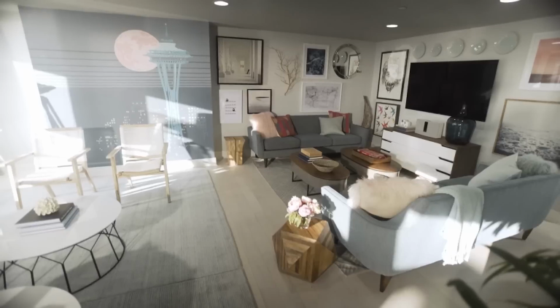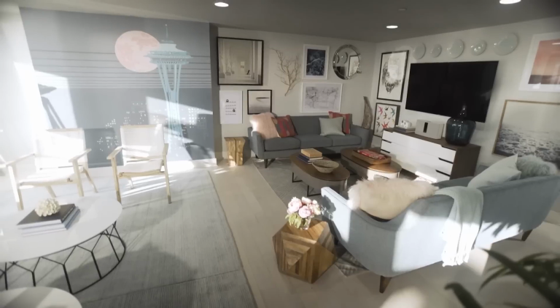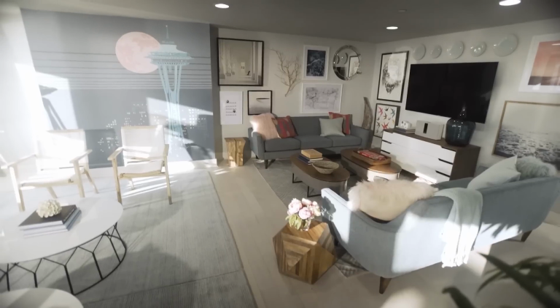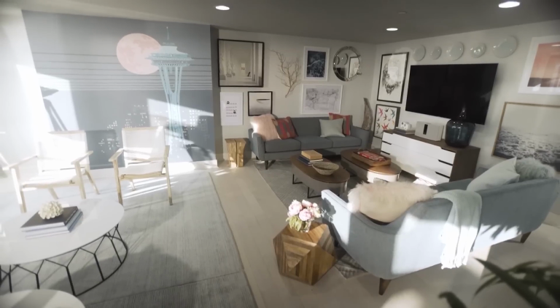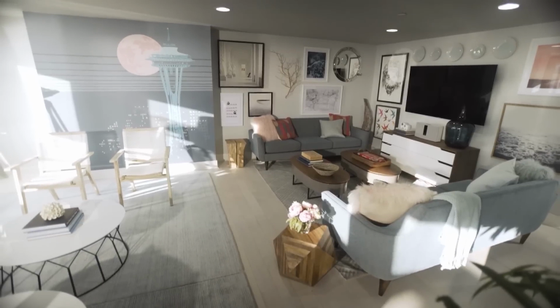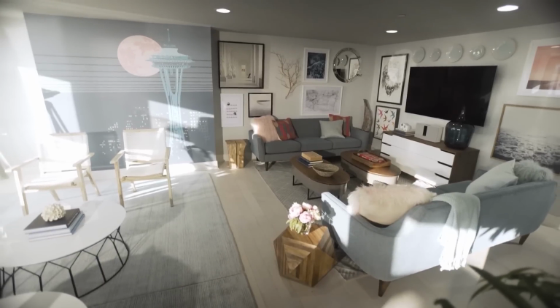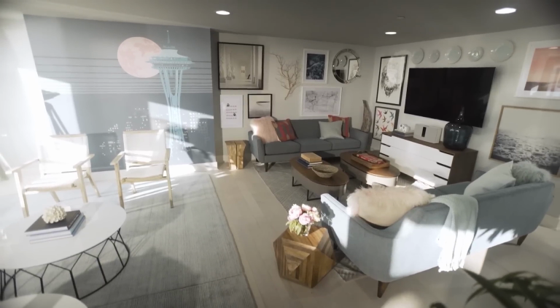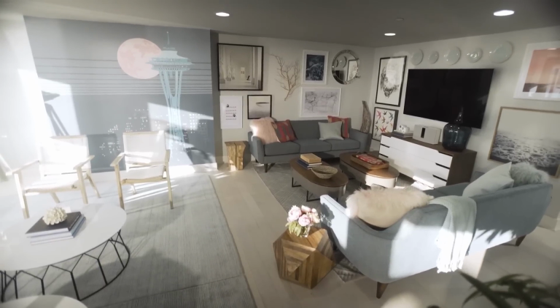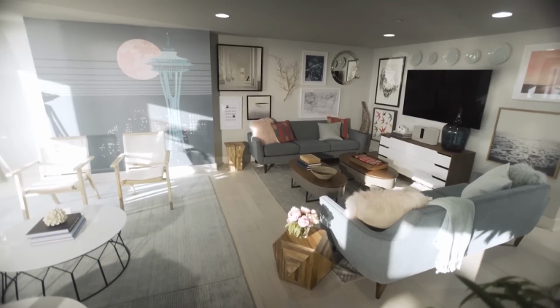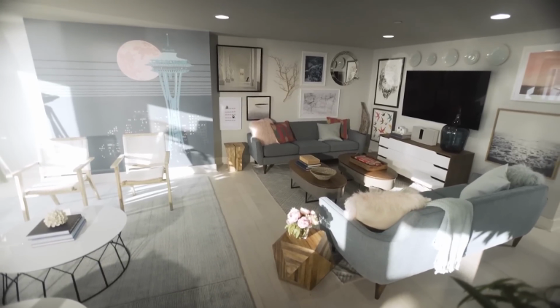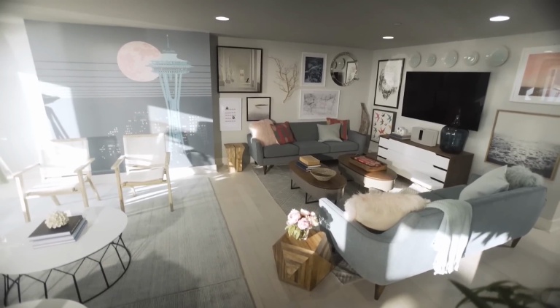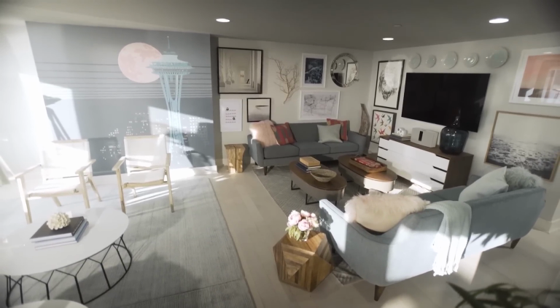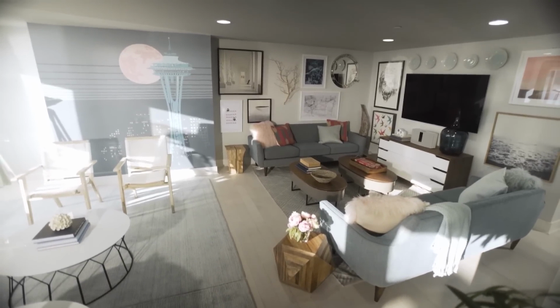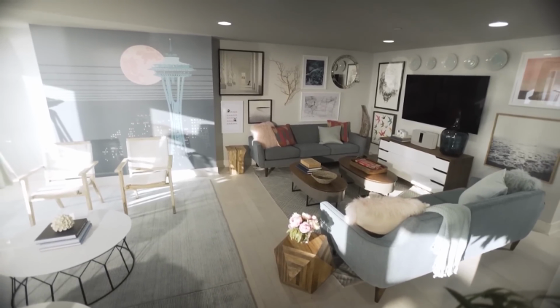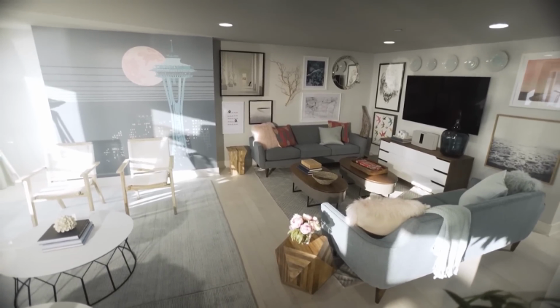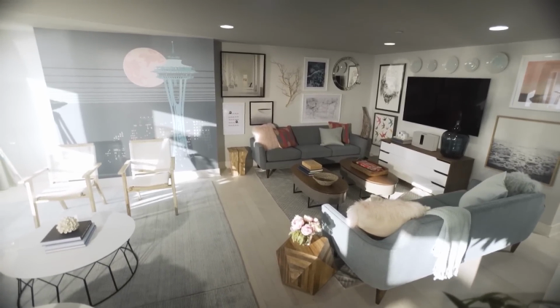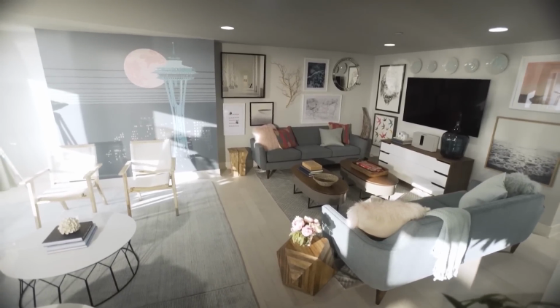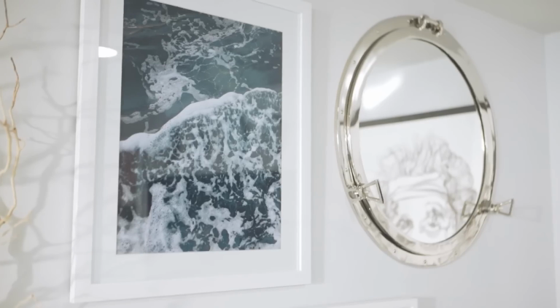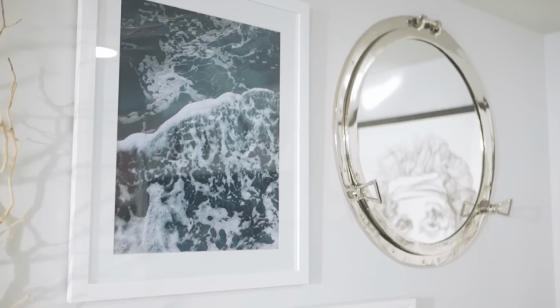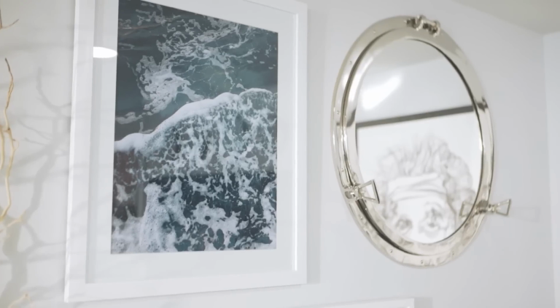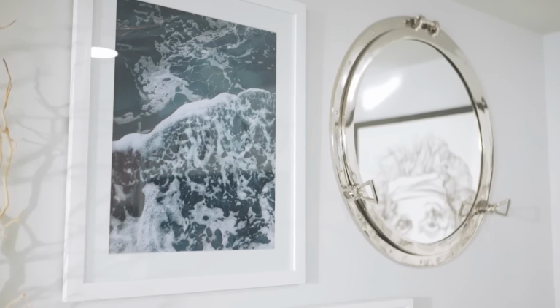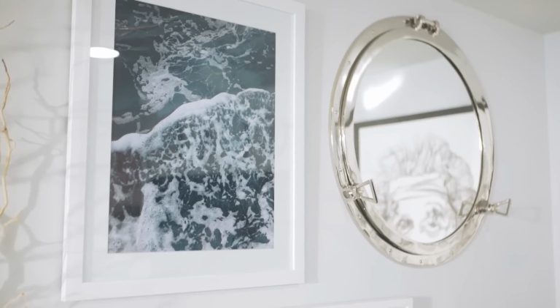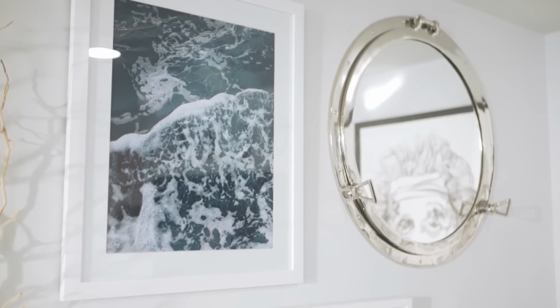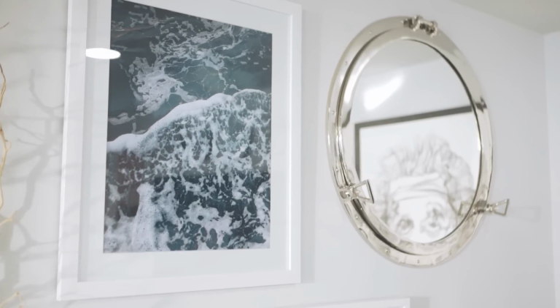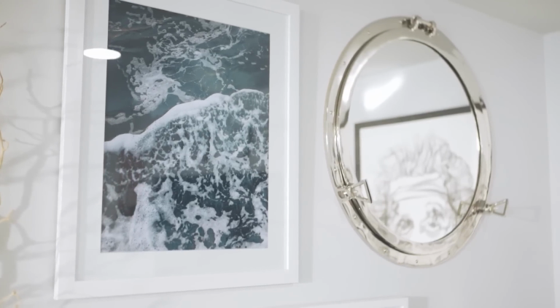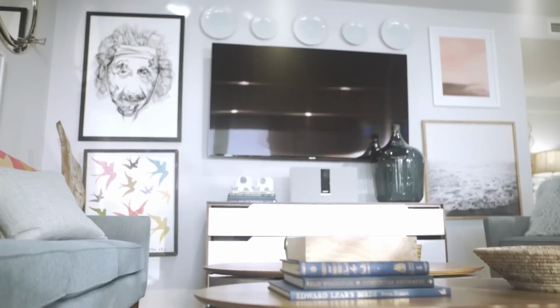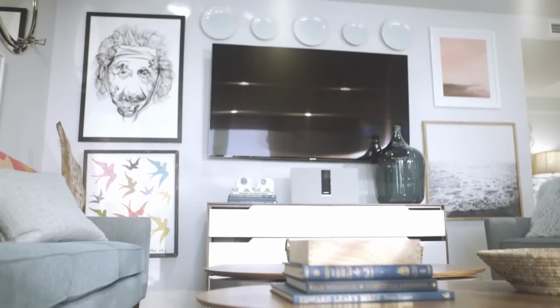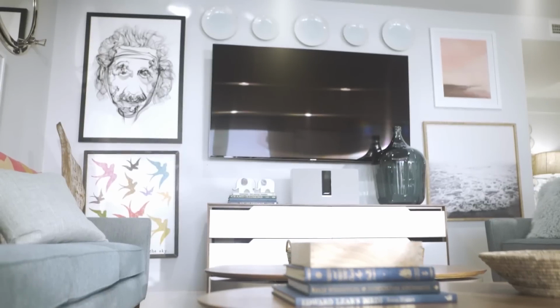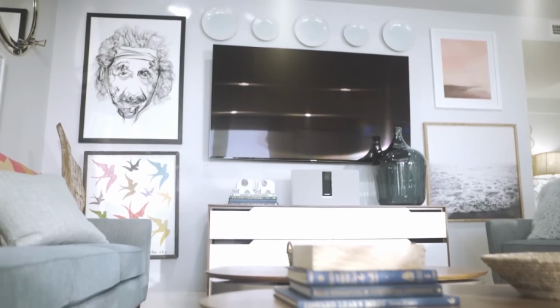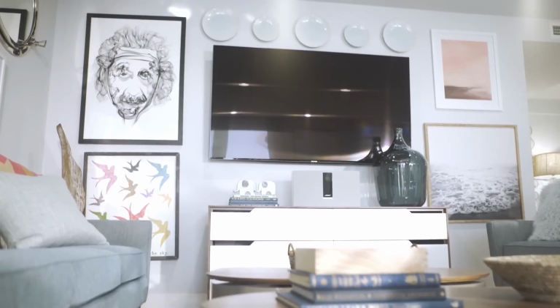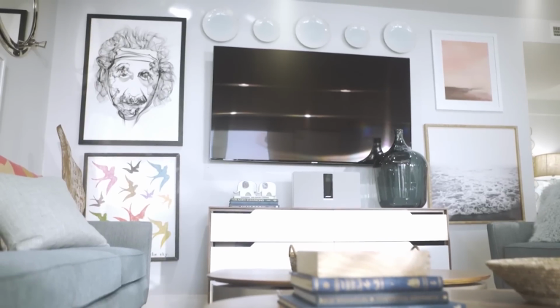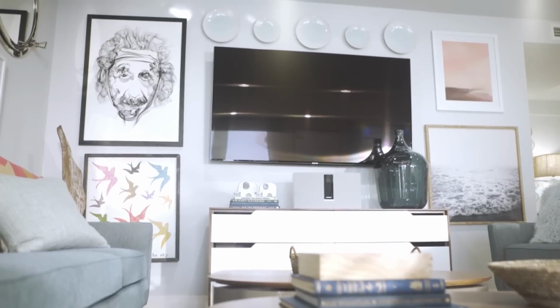This side of the room has two gallery walls filled with everything from seascapes to nautical mirrors to pop art and even plates.